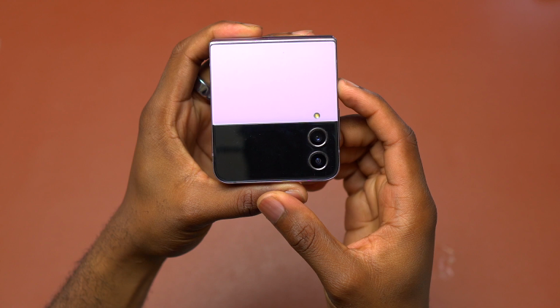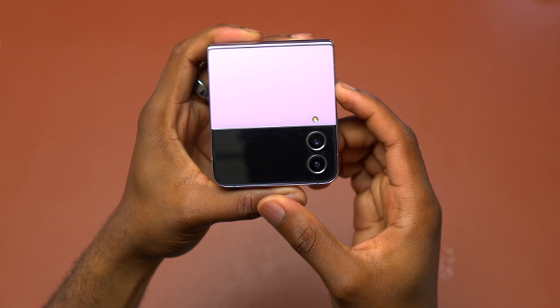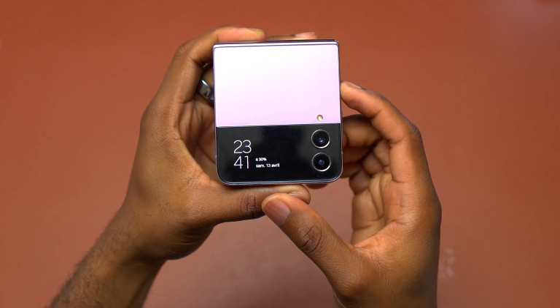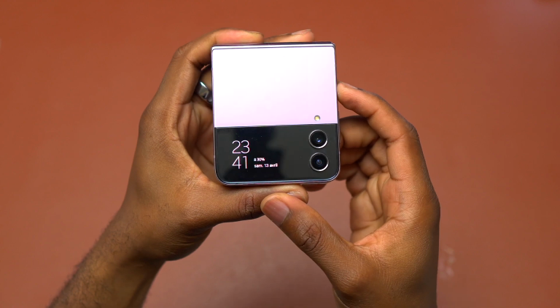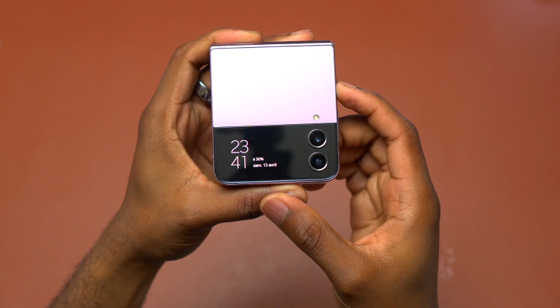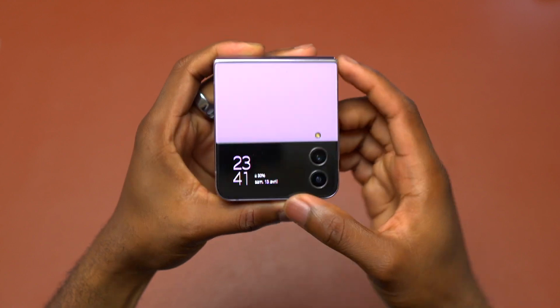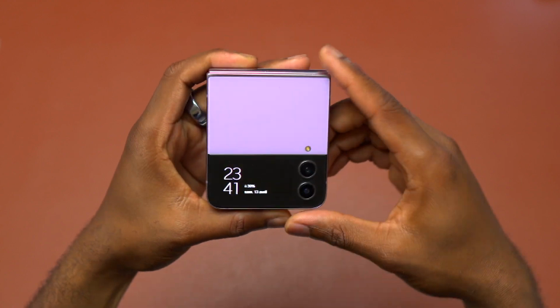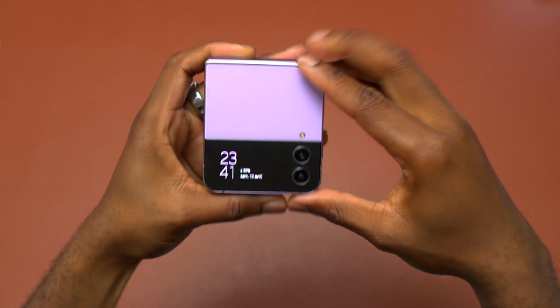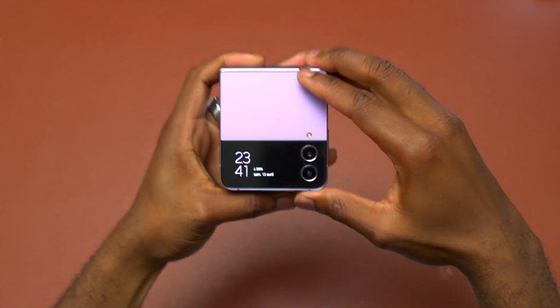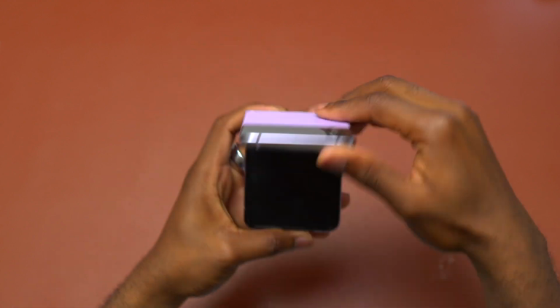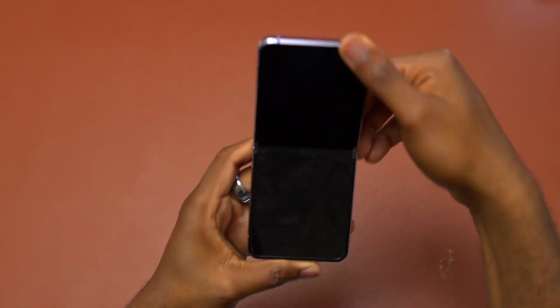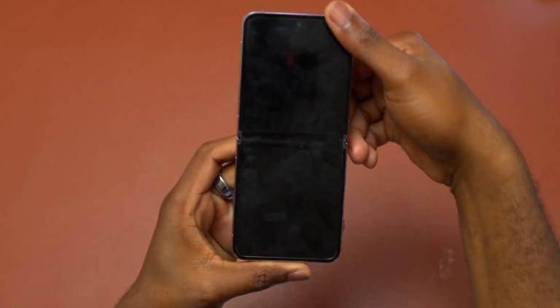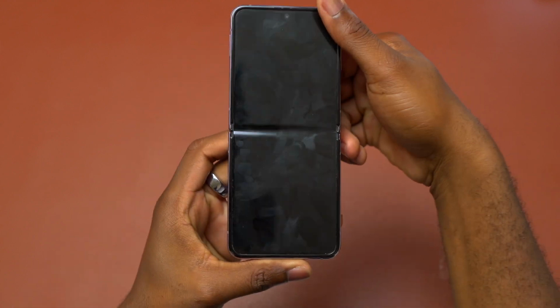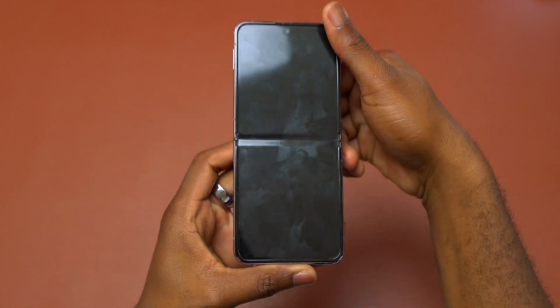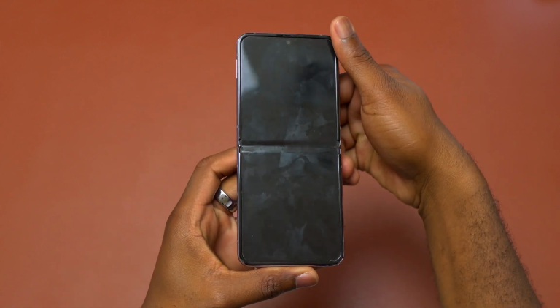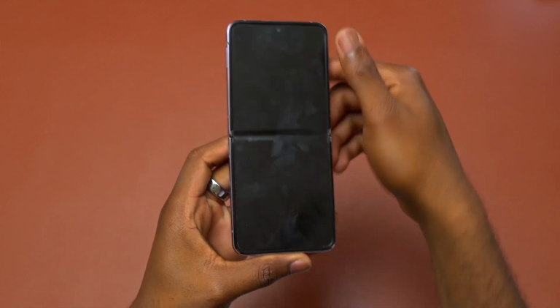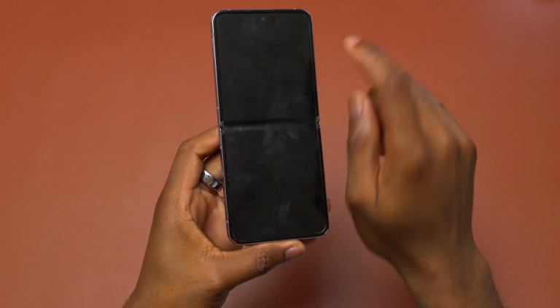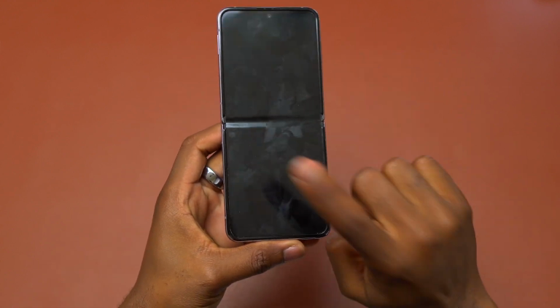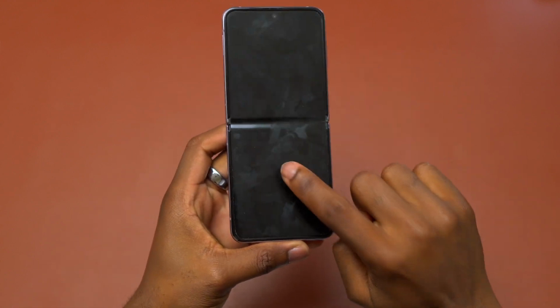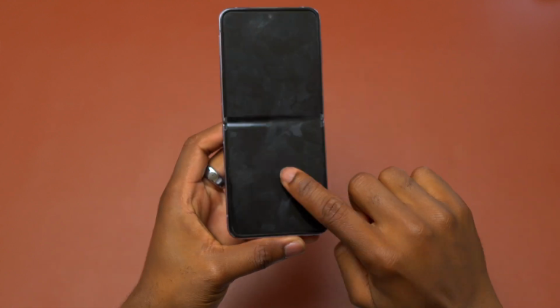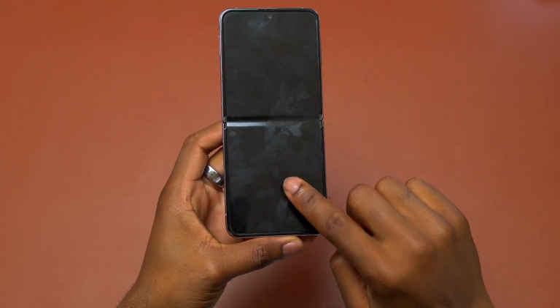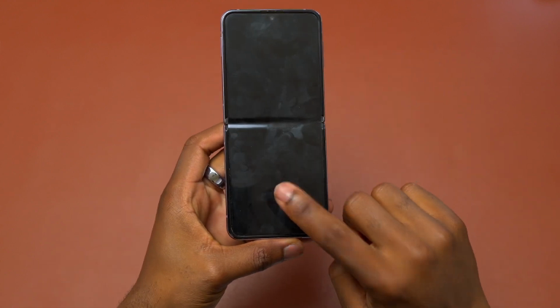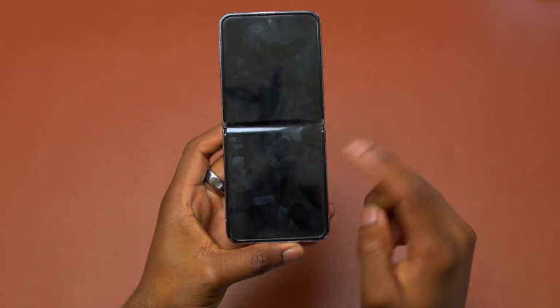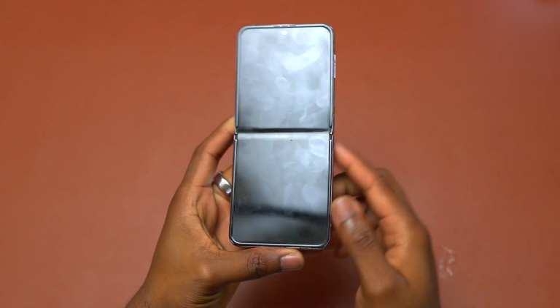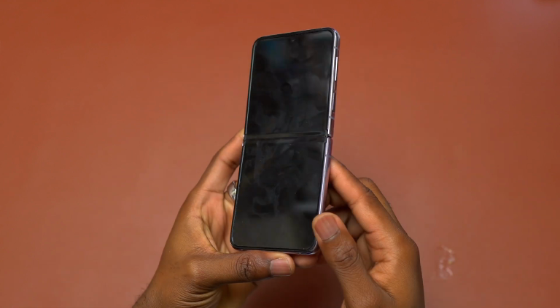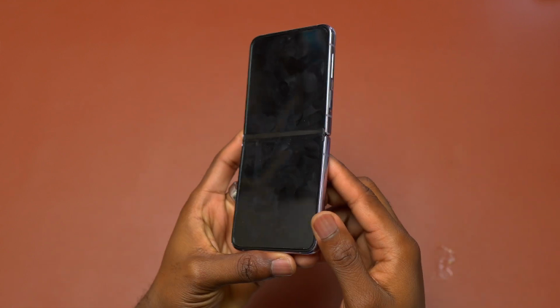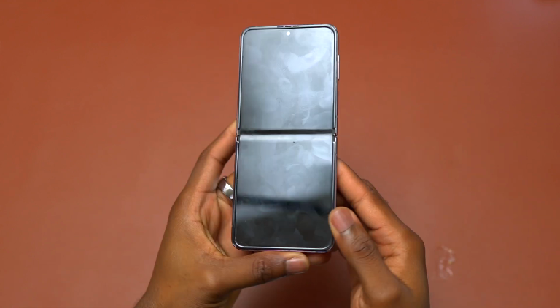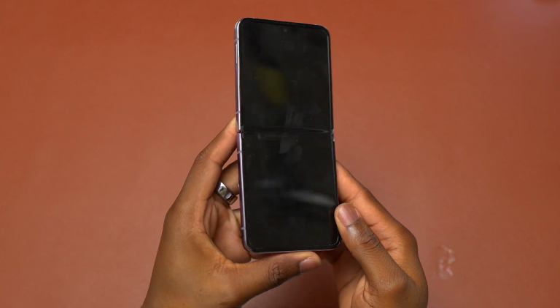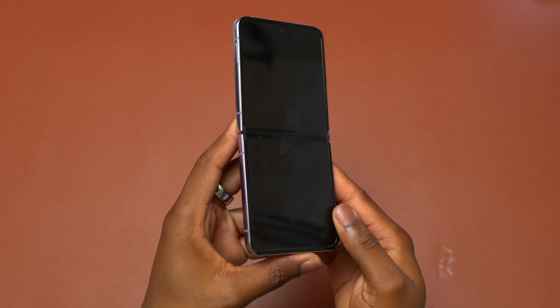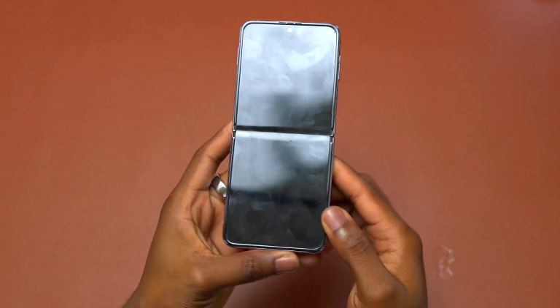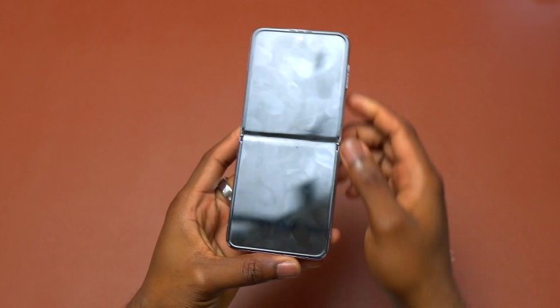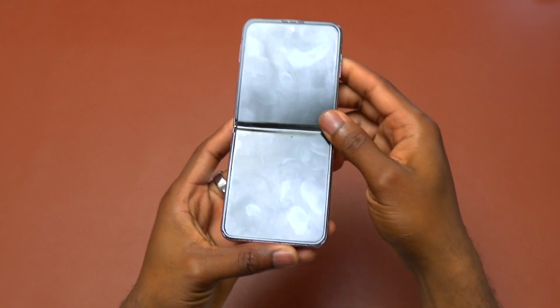Galaxy Z Flip 4. The screen is broken on the inside but the other screen is still good.